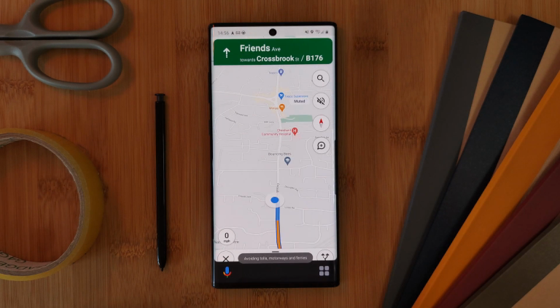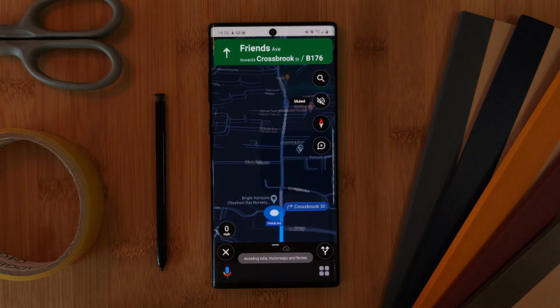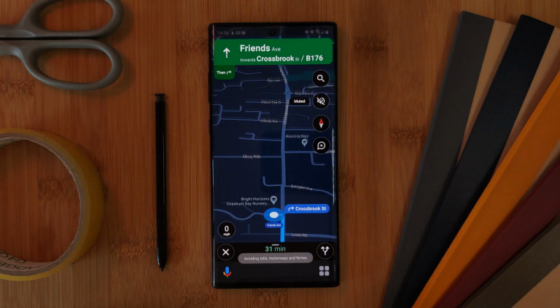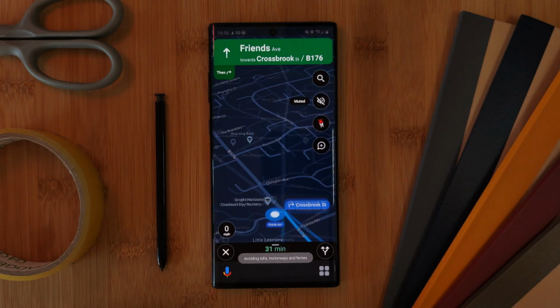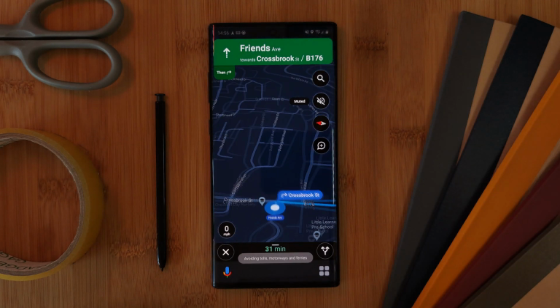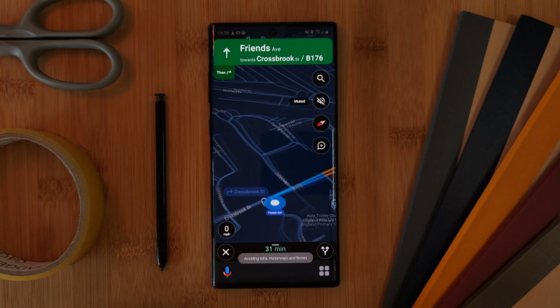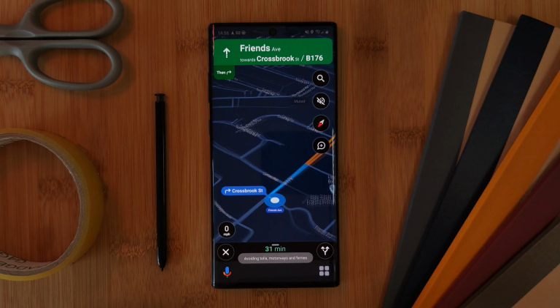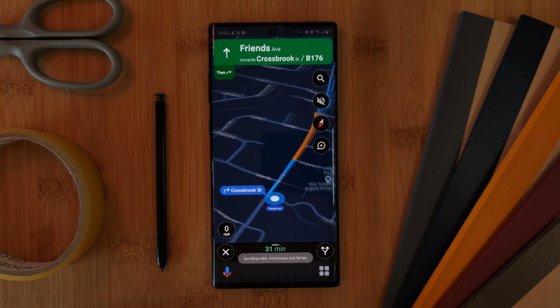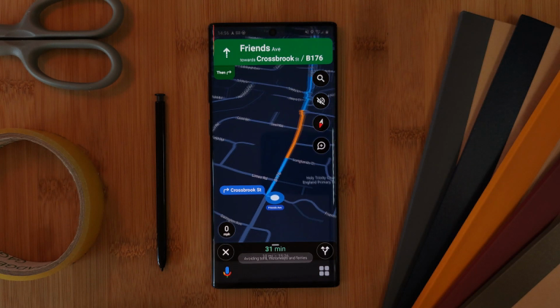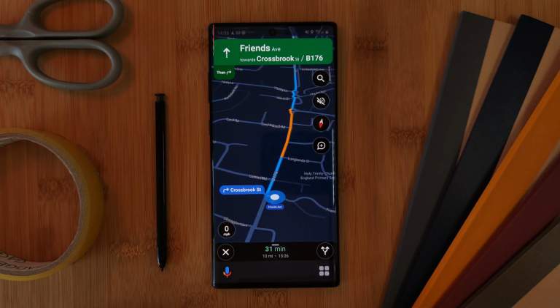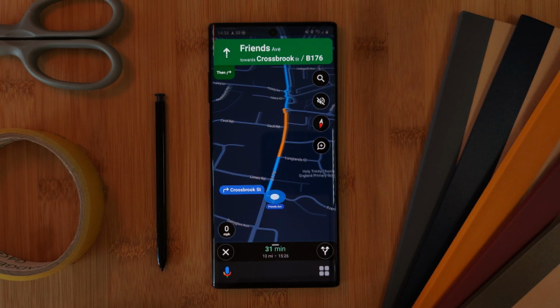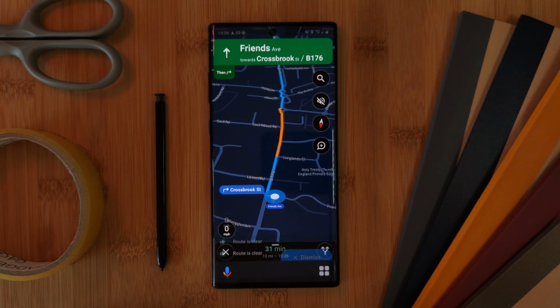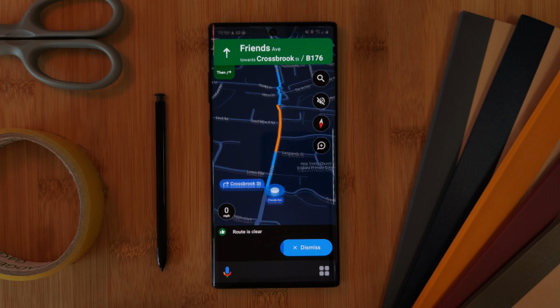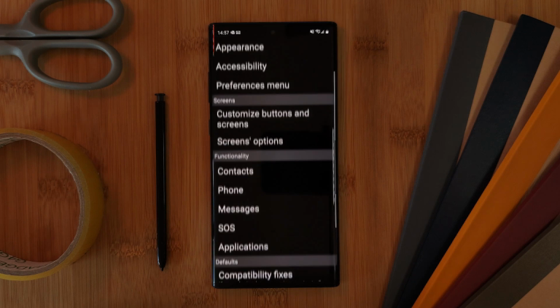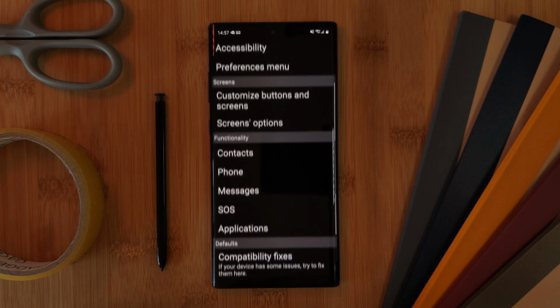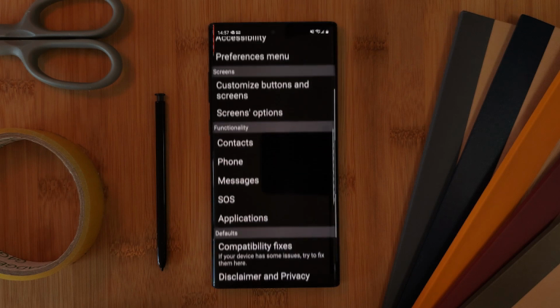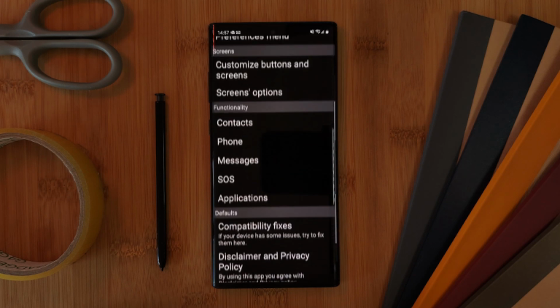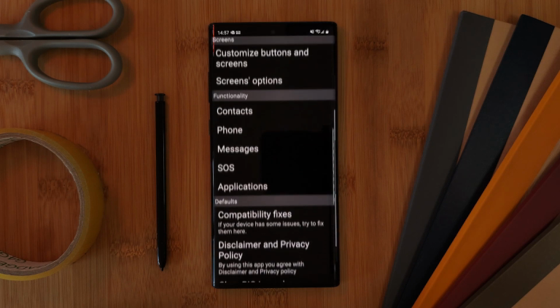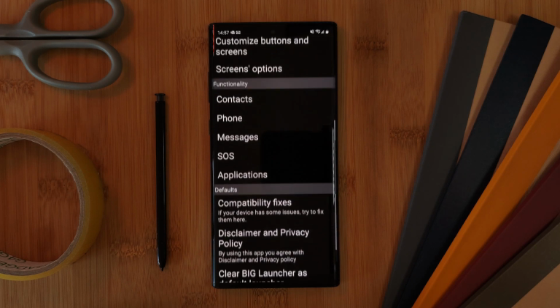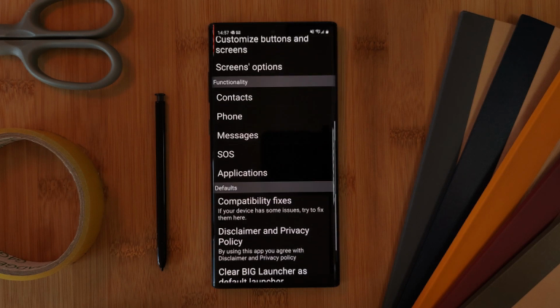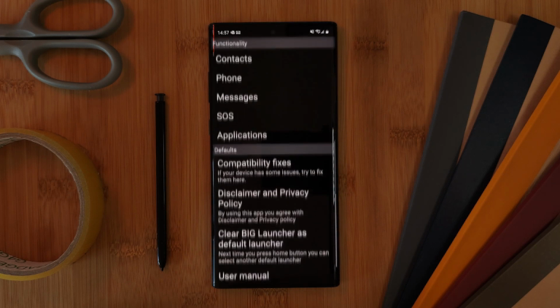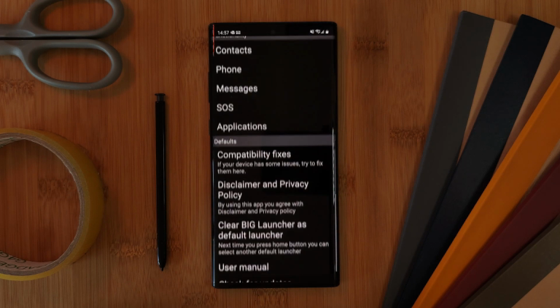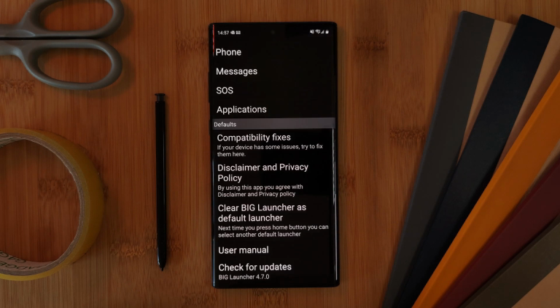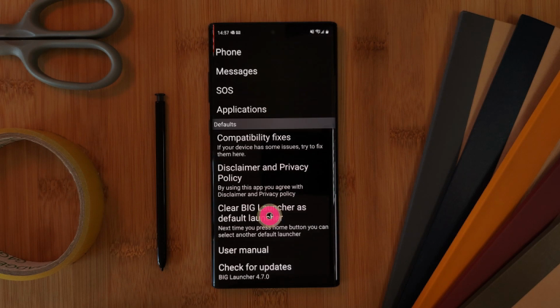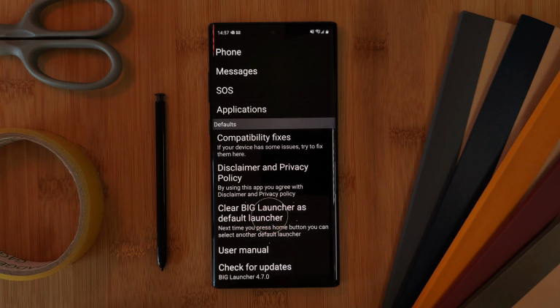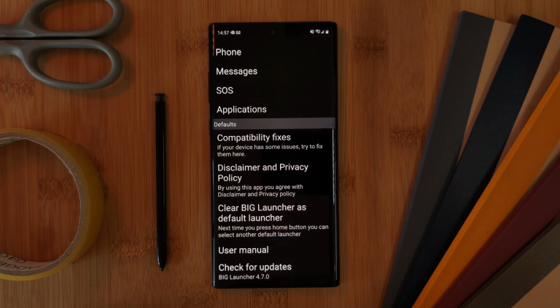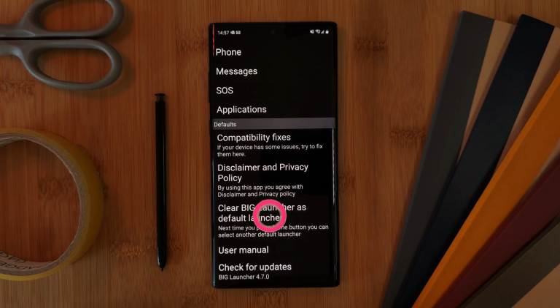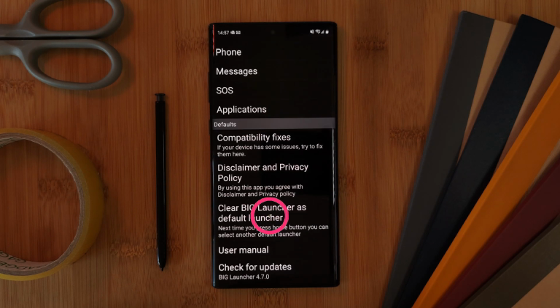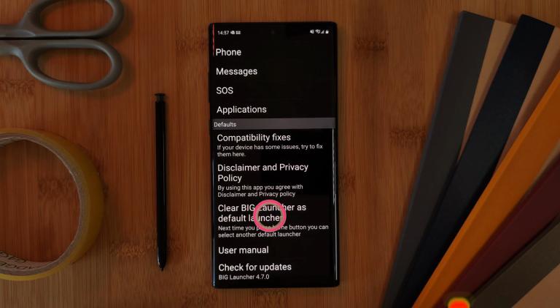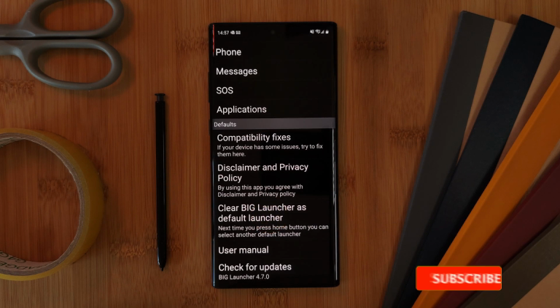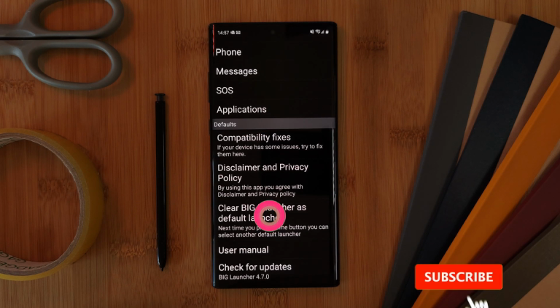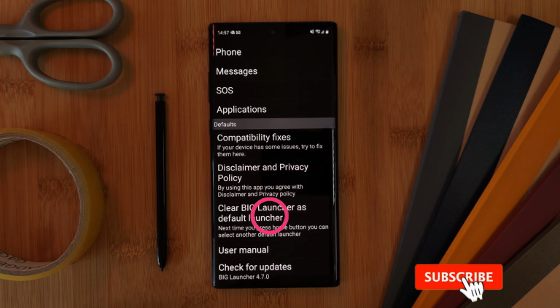And of course, make sure to set this app as your default launcher so every time you unlock your phone, it loads straight into it.